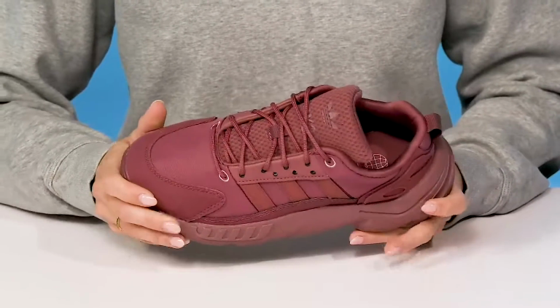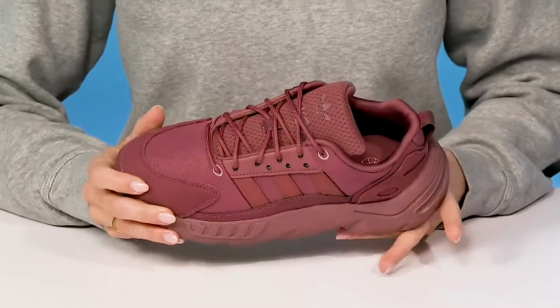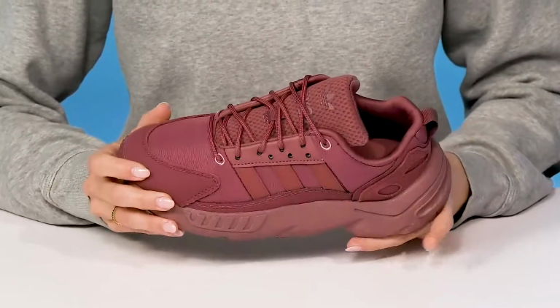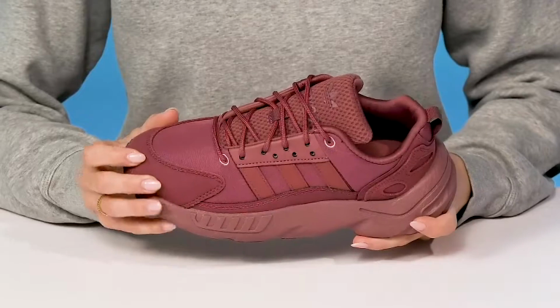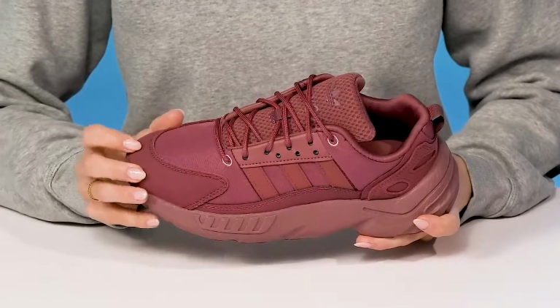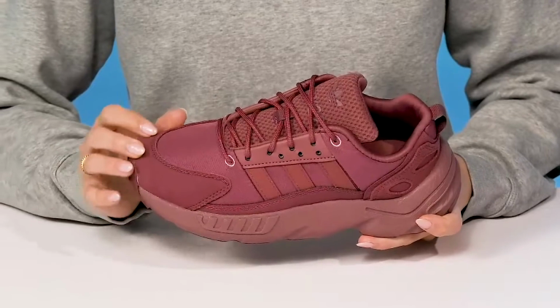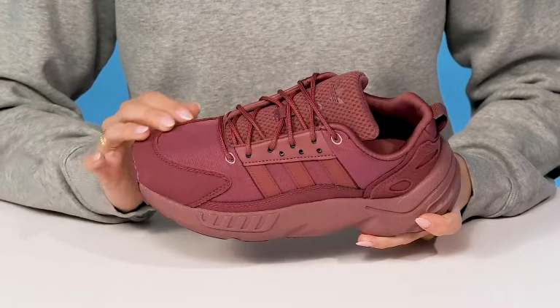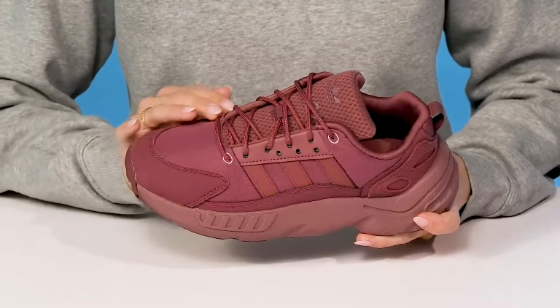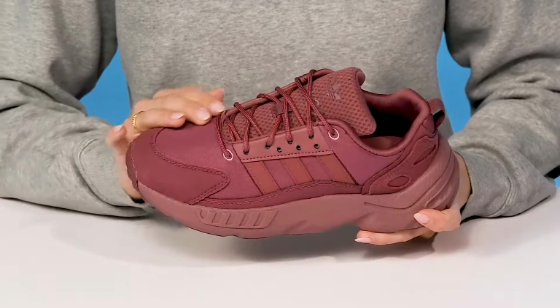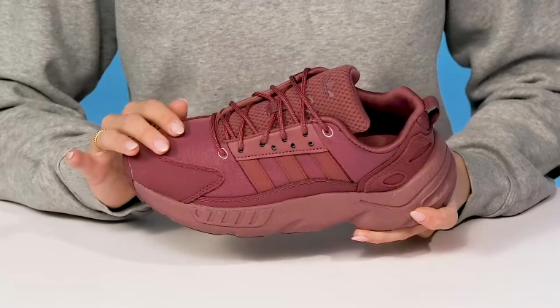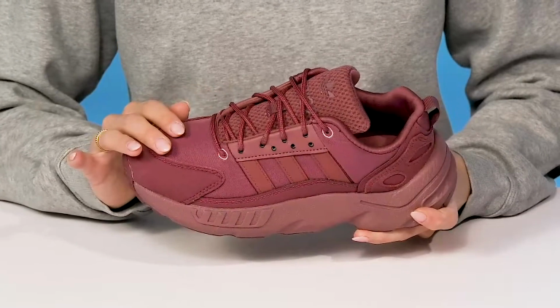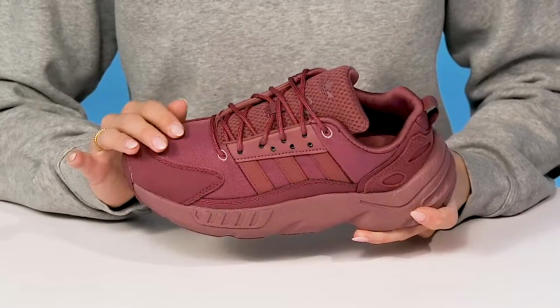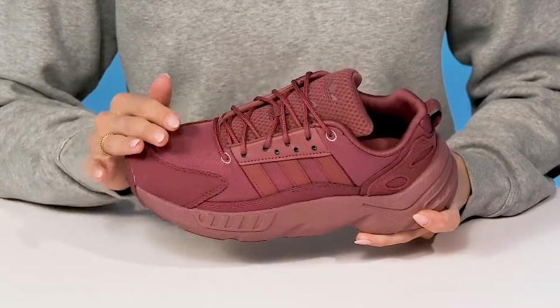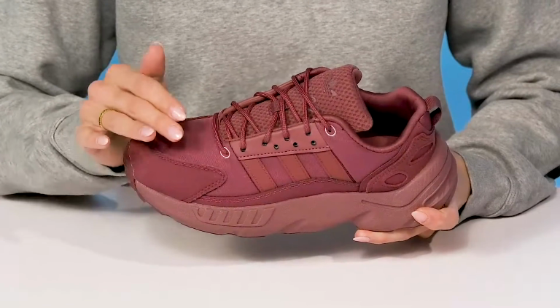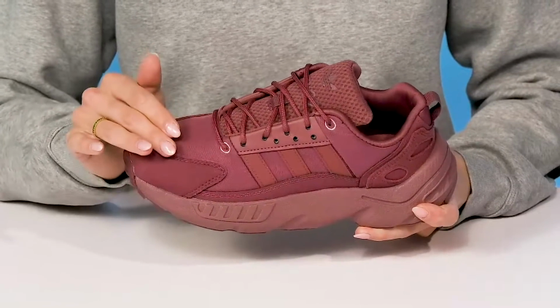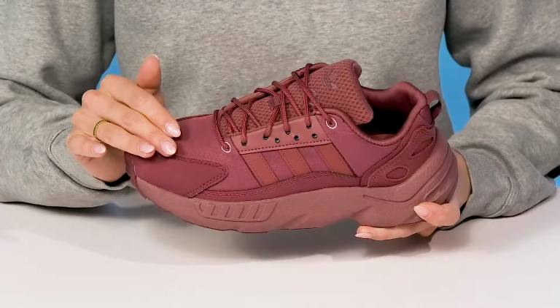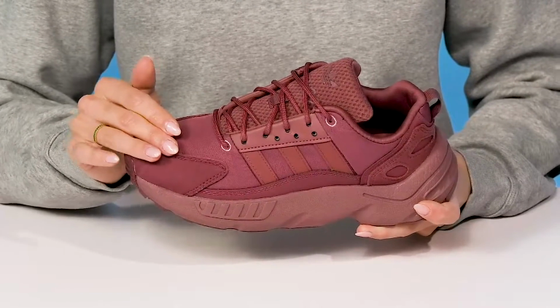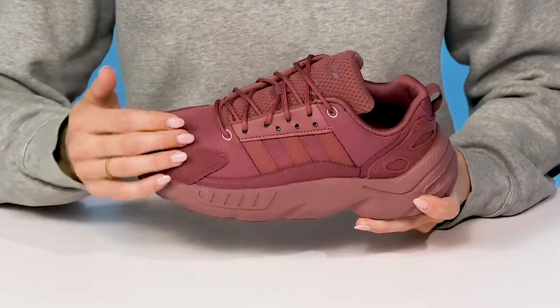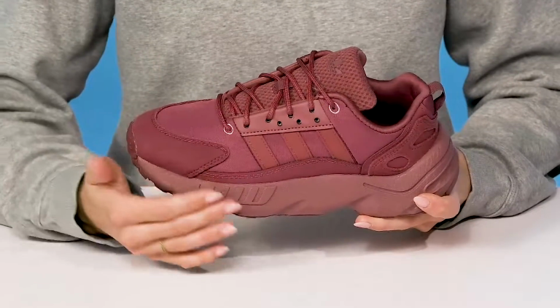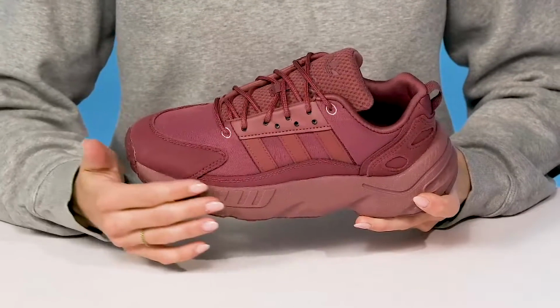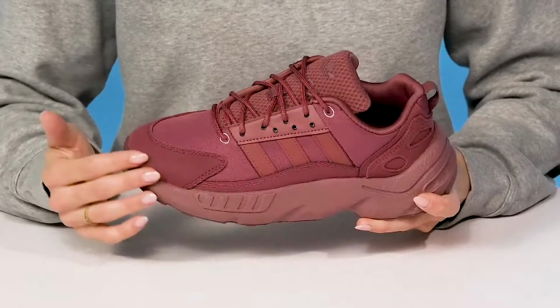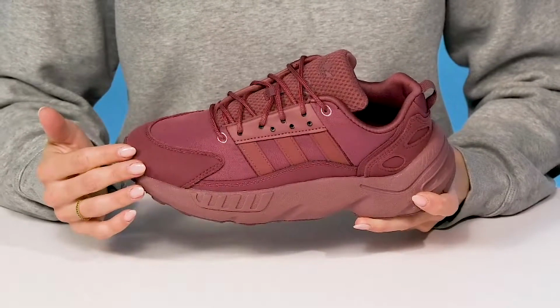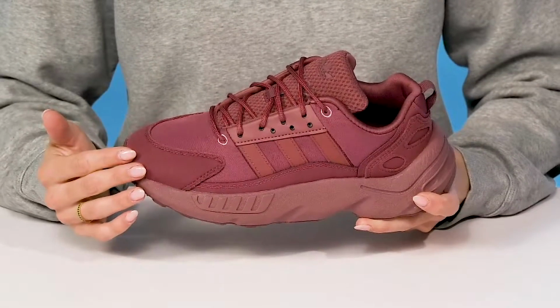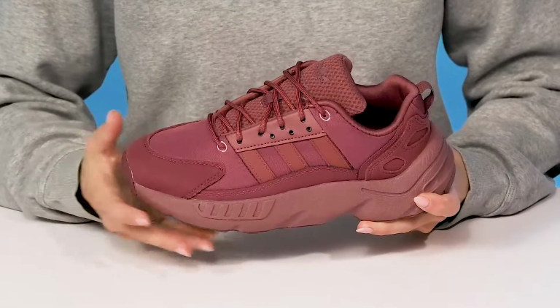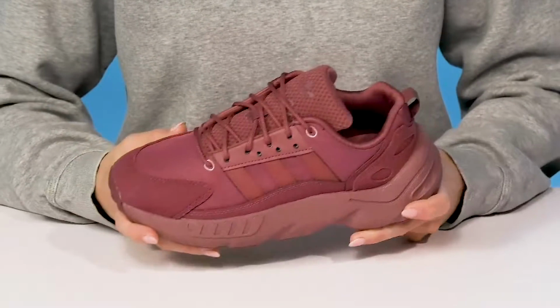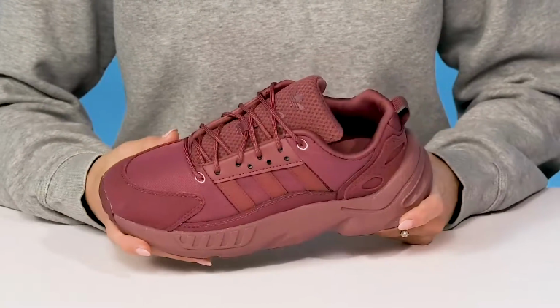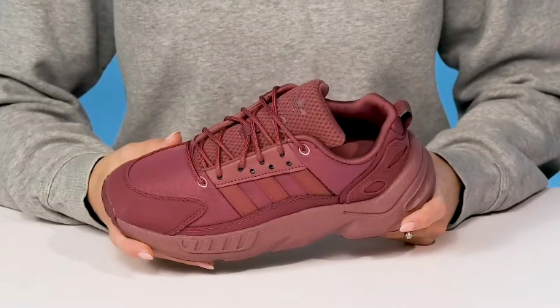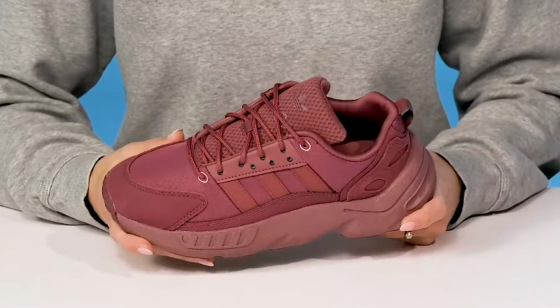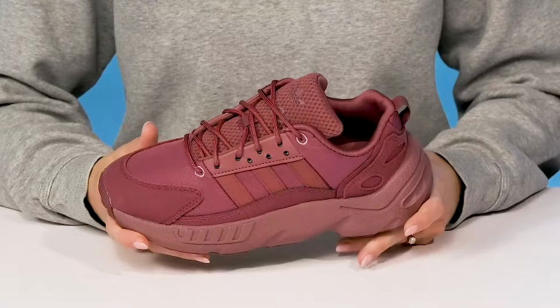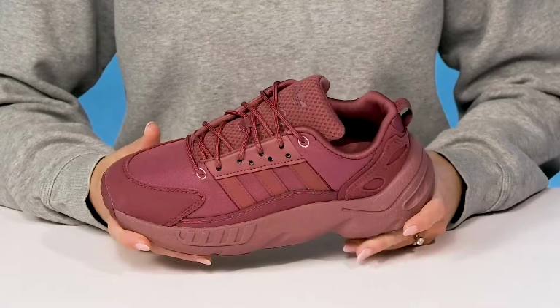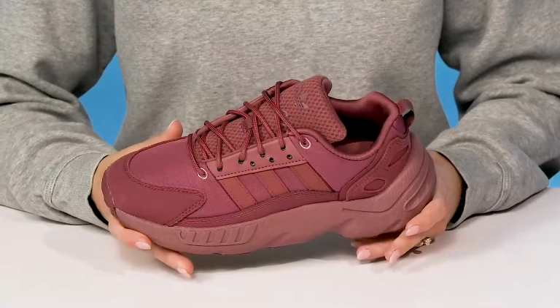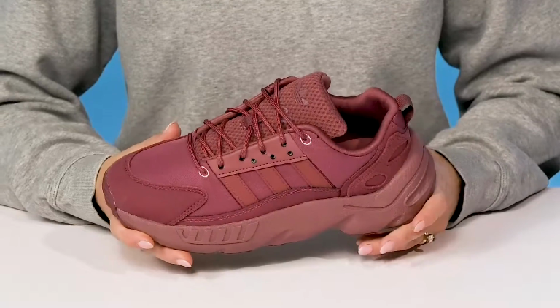They offer a sweet upper — it is textile and has synthetic overlays to offer a little bit of extra protection.